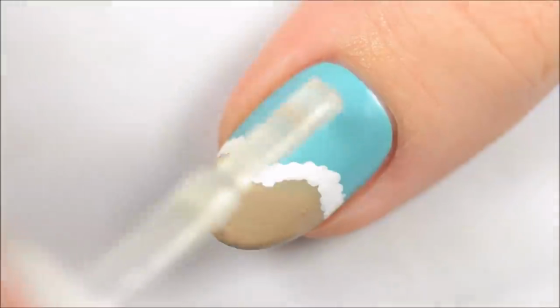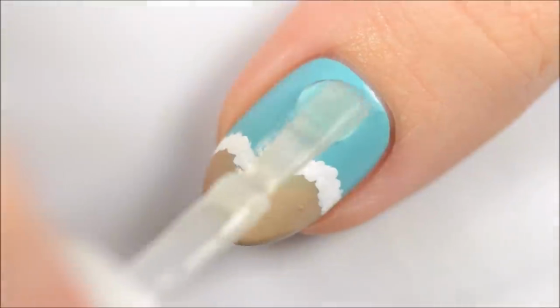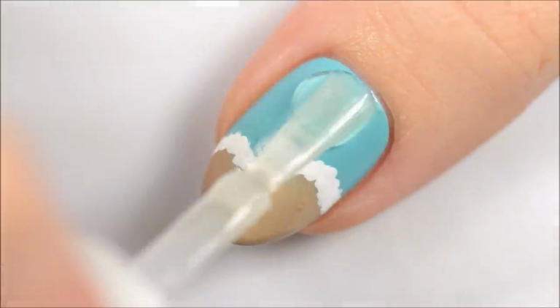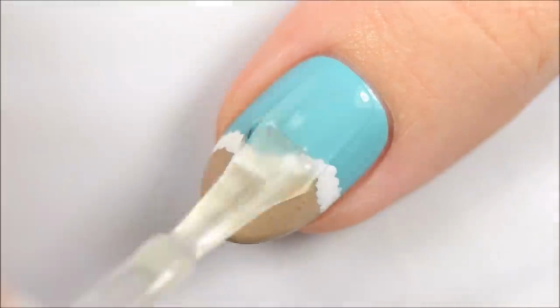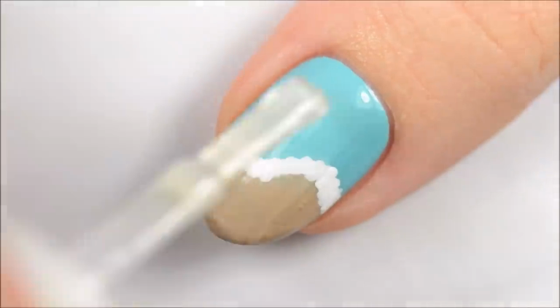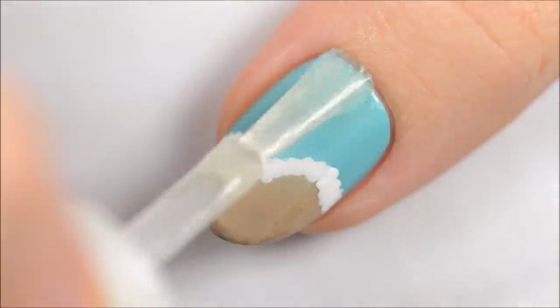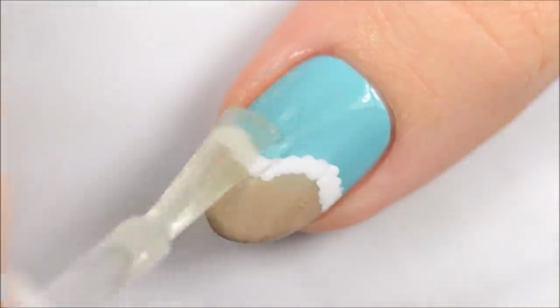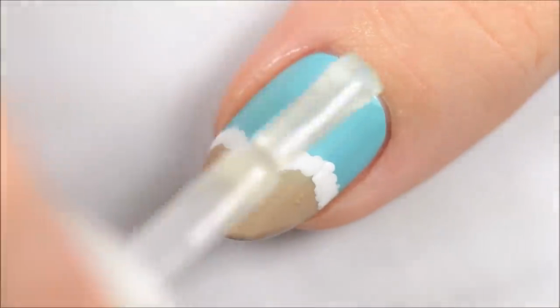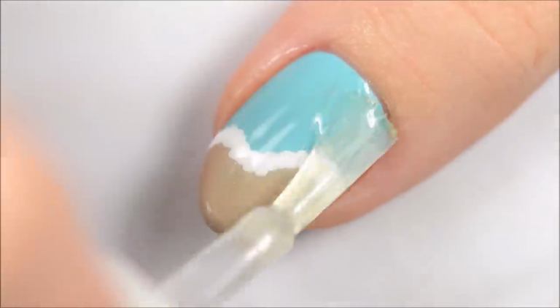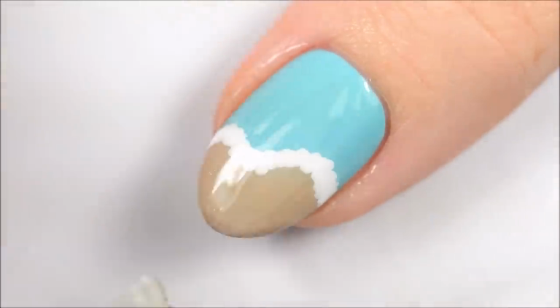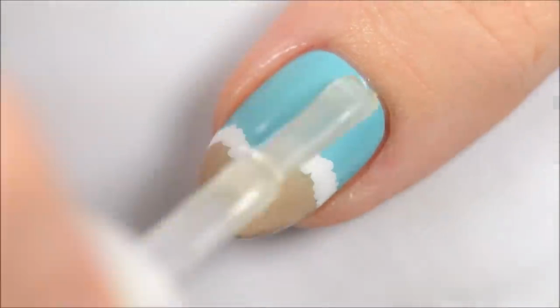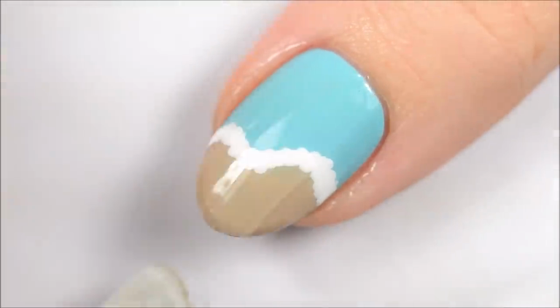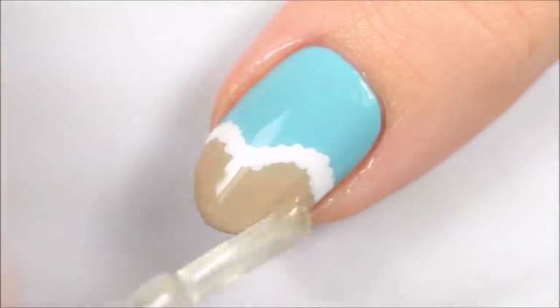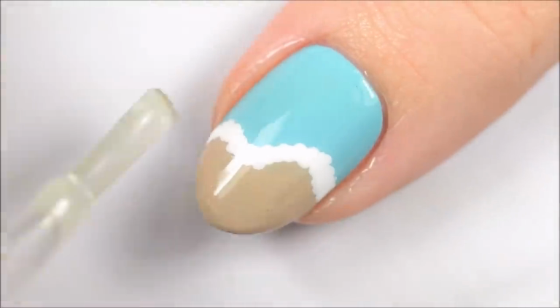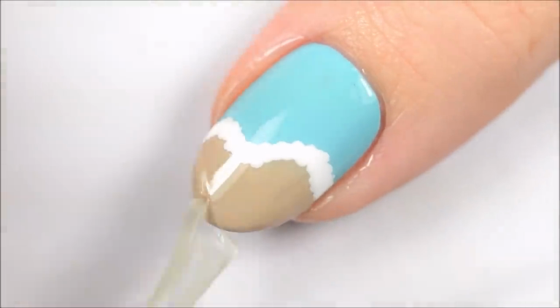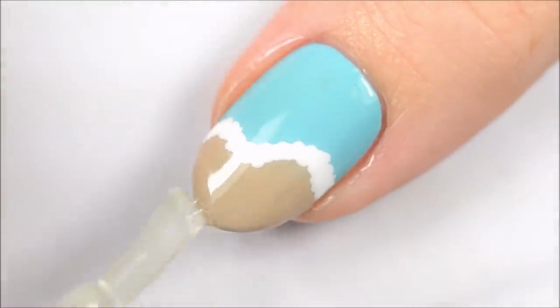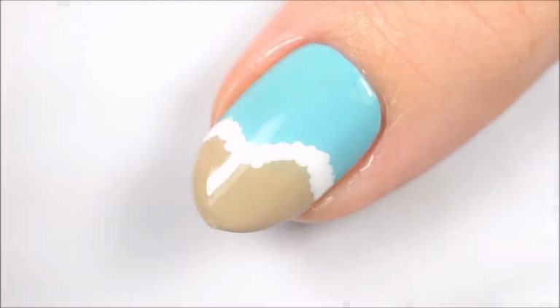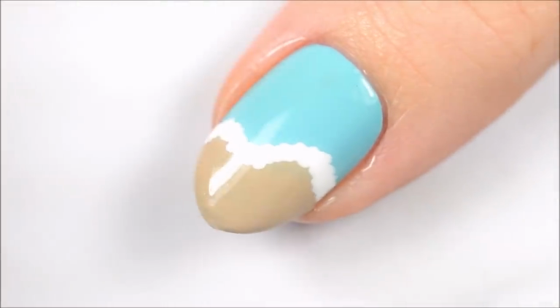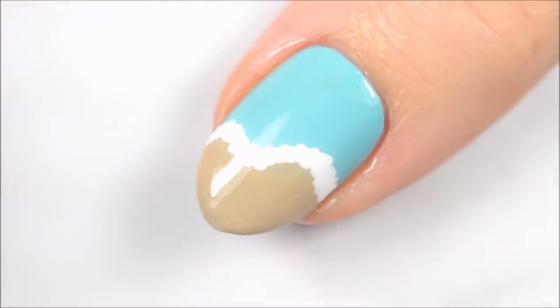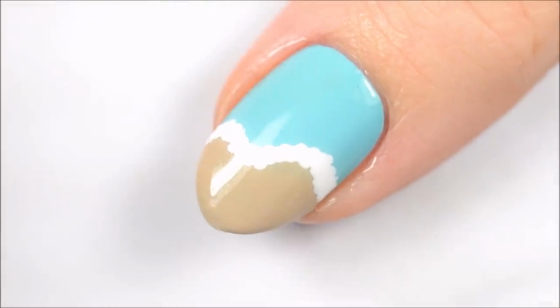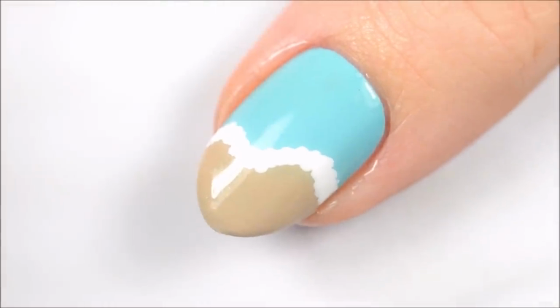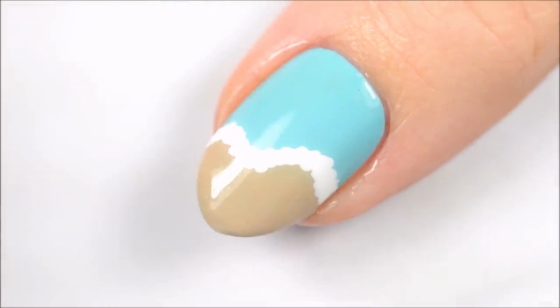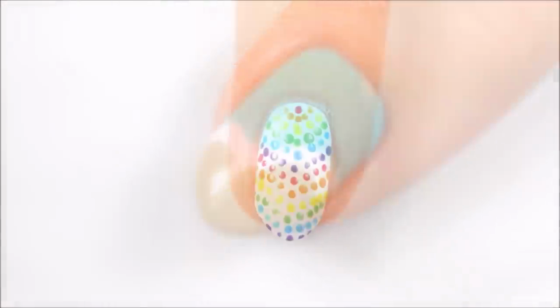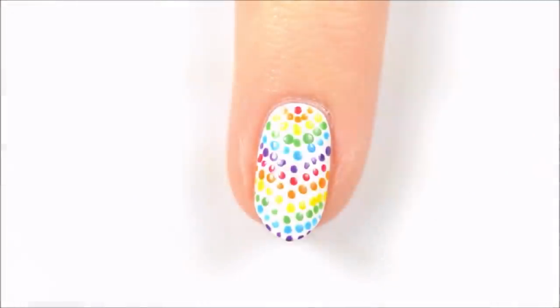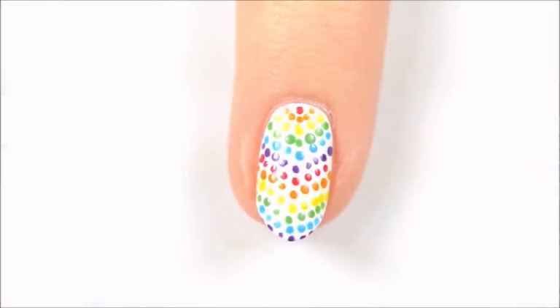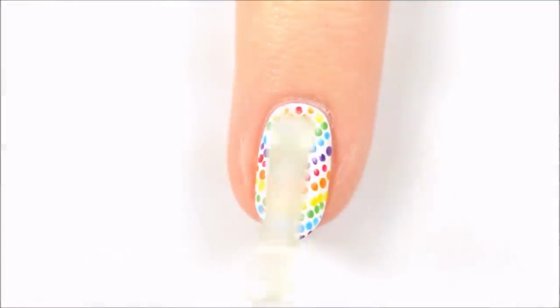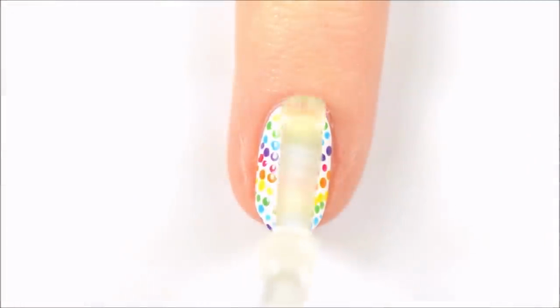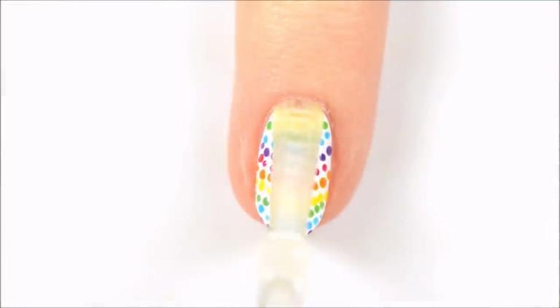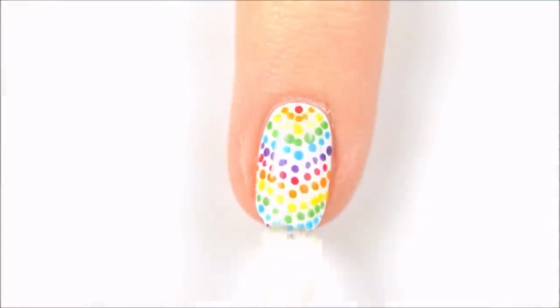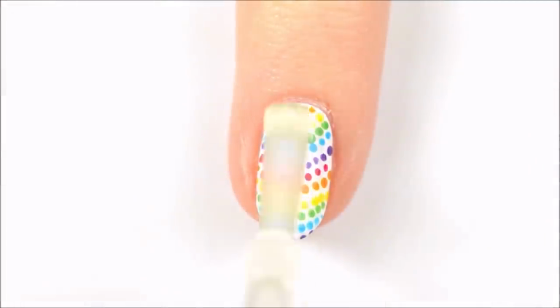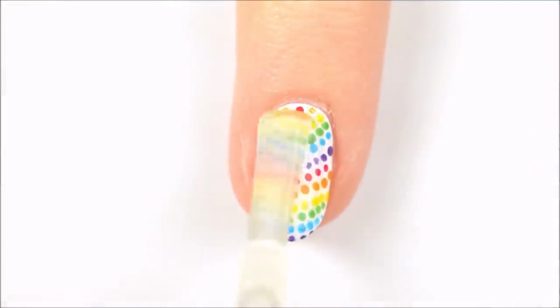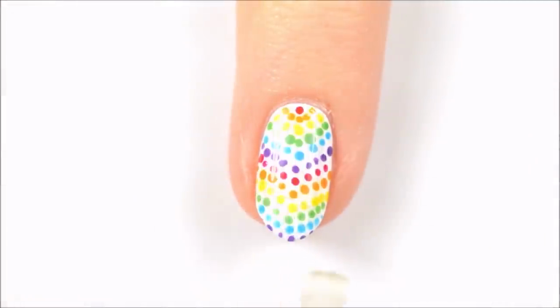Finally, finish off with a fast-drying top coat to seal in your design and add a beautiful shine.